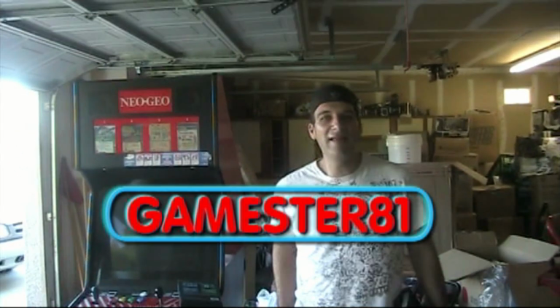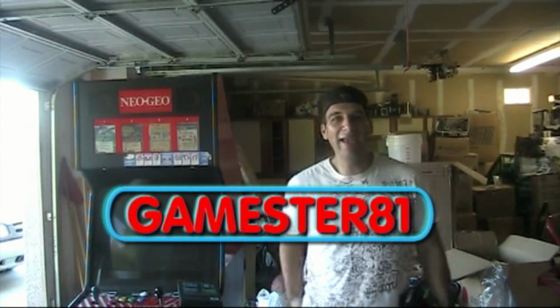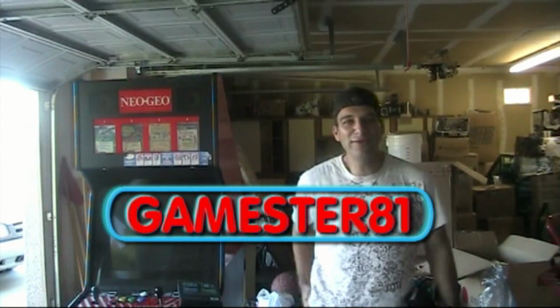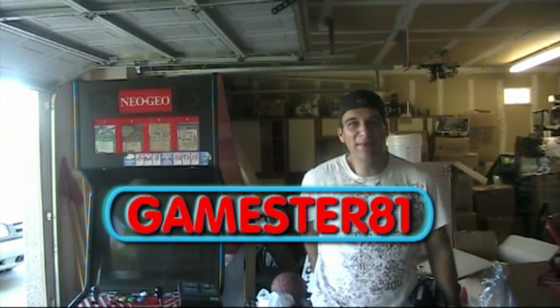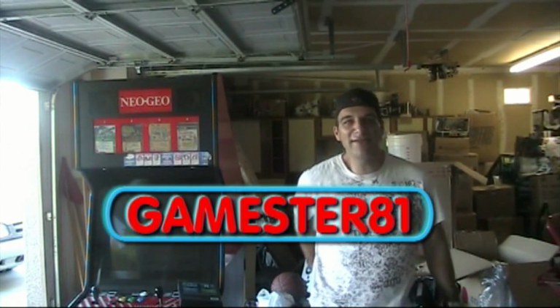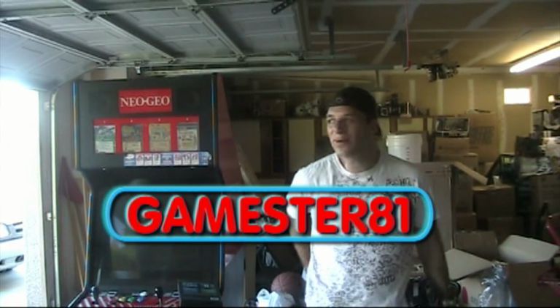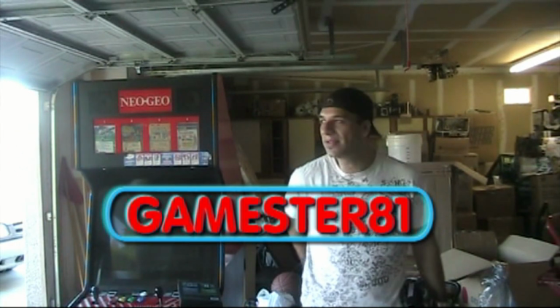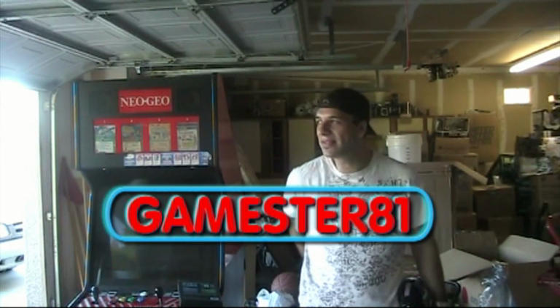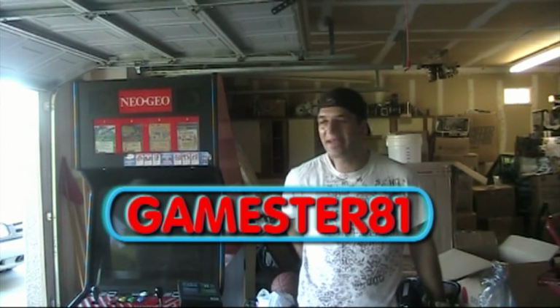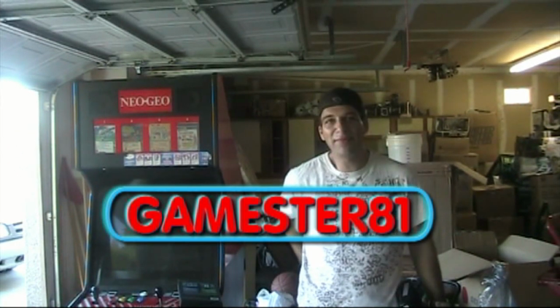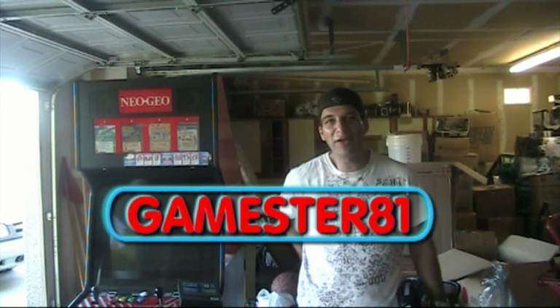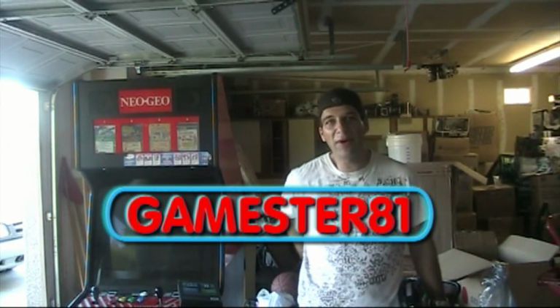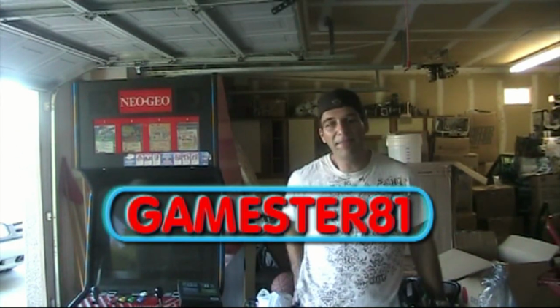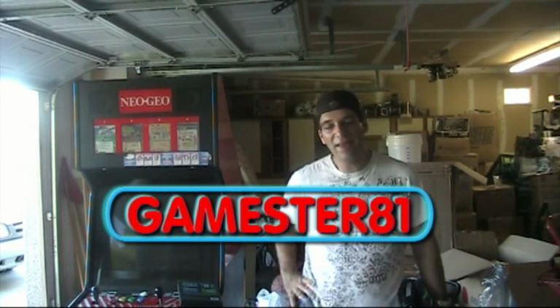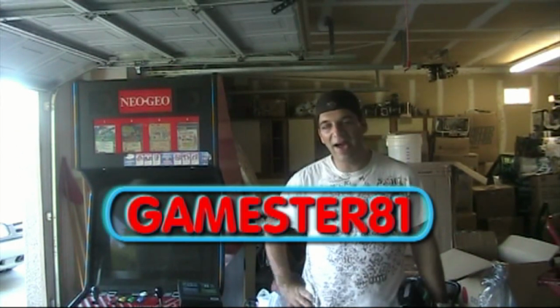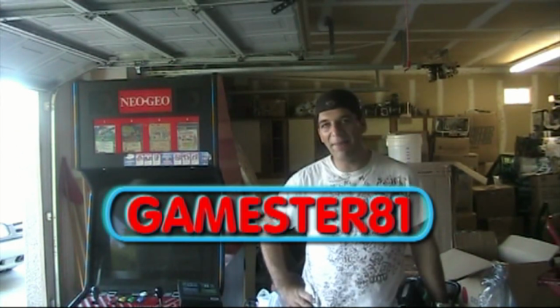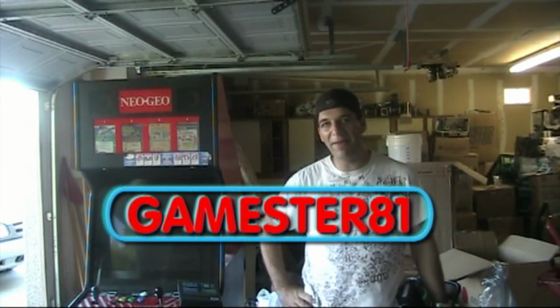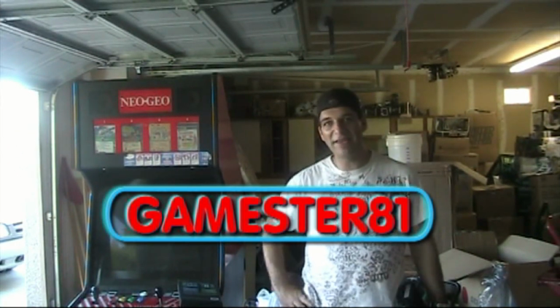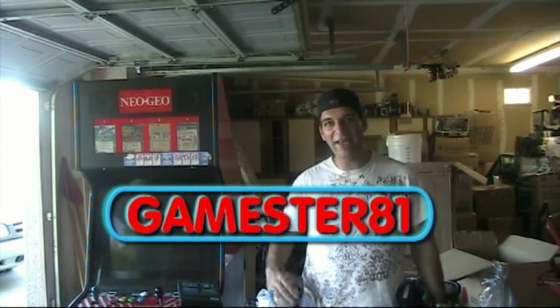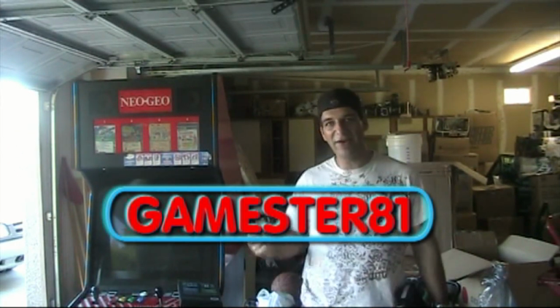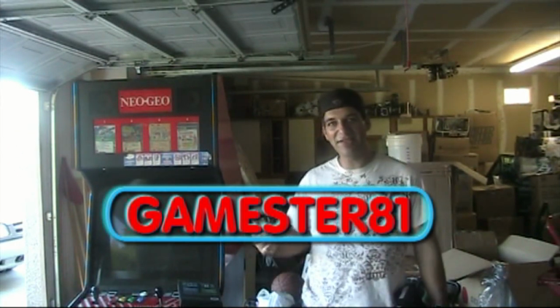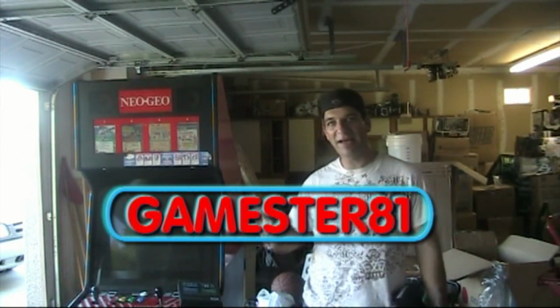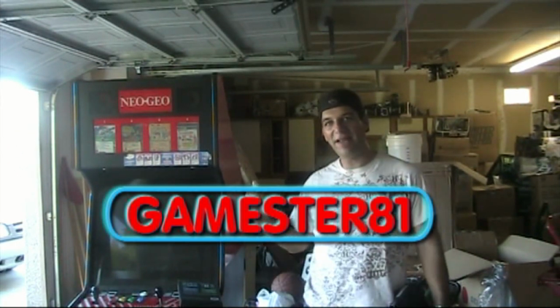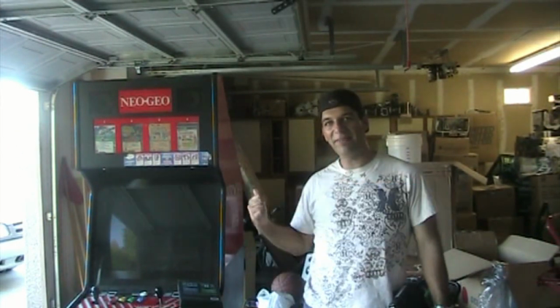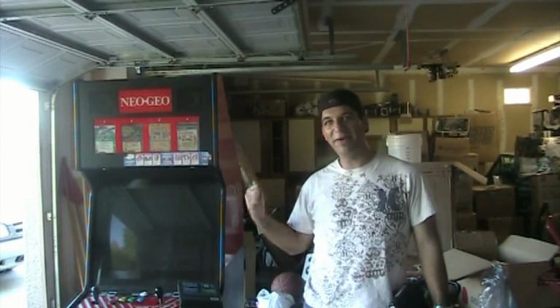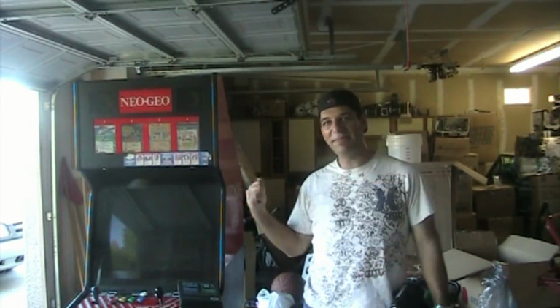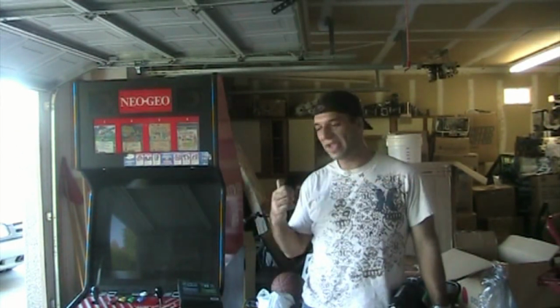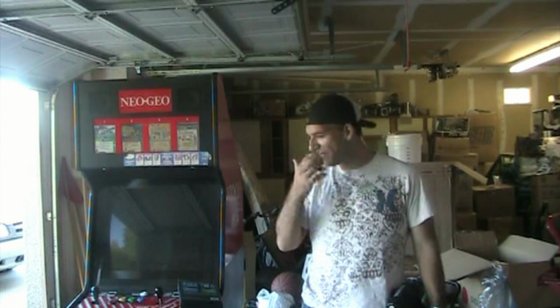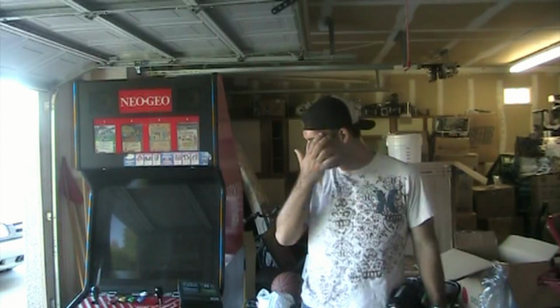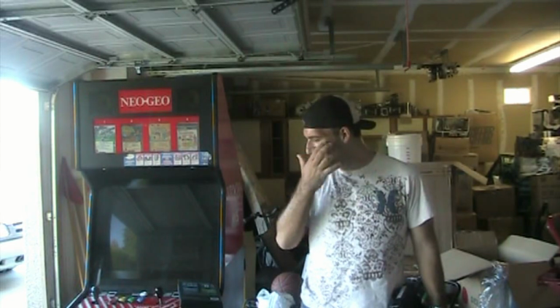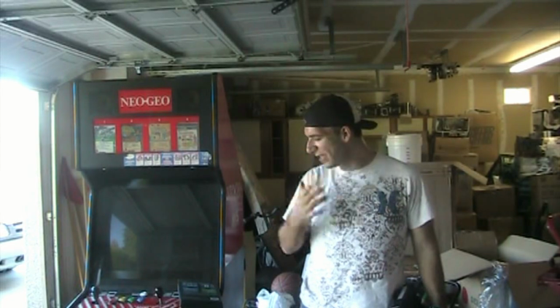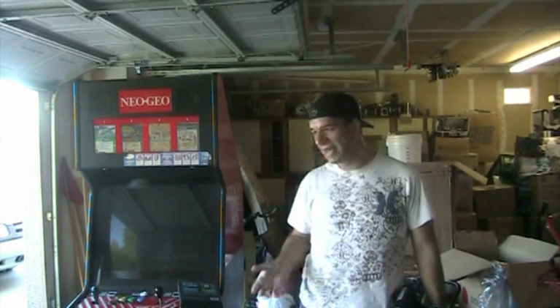Hey YouTube, how's it going? This is GameStrayD1. I'm standing here, I just got my recent pickup here last weekend.